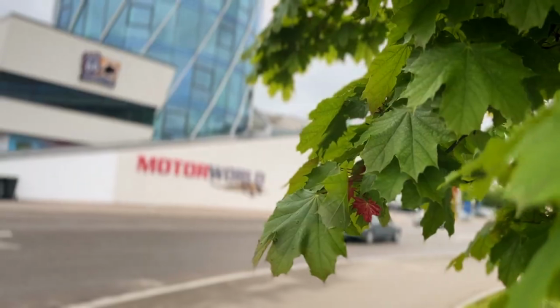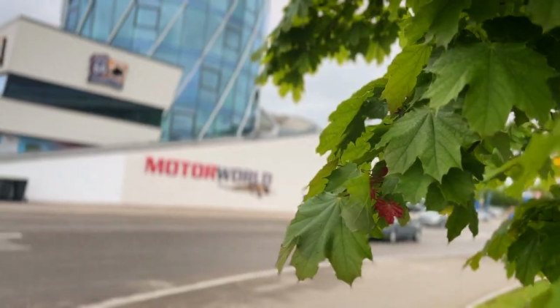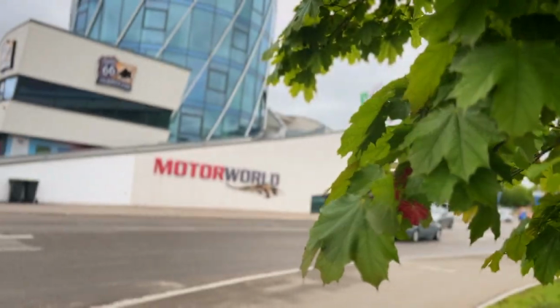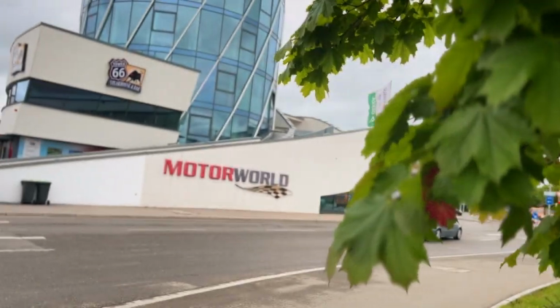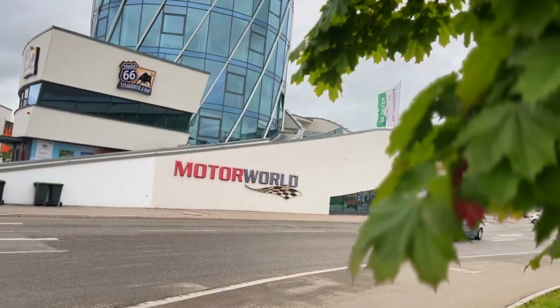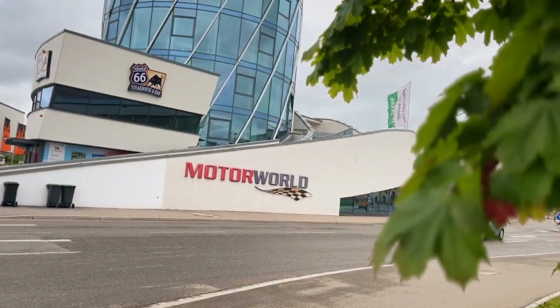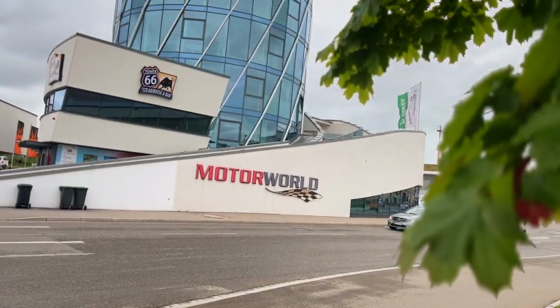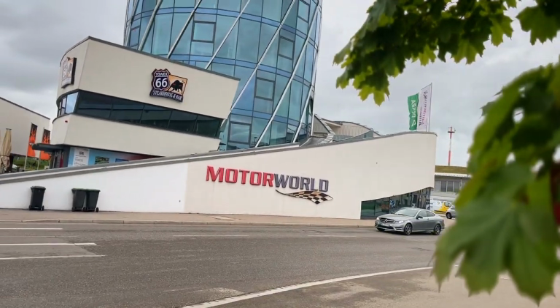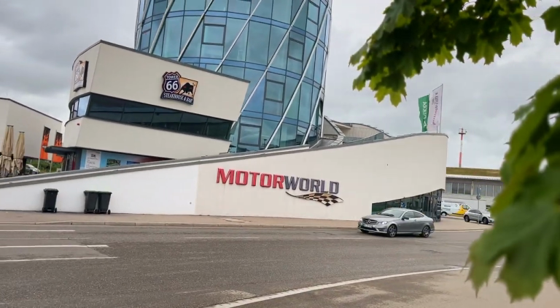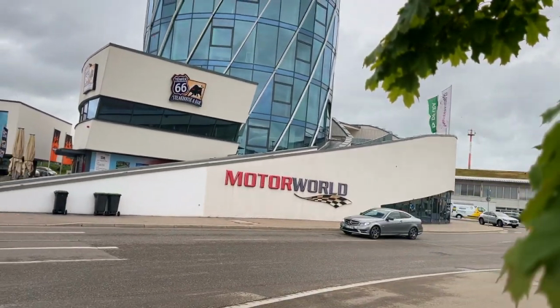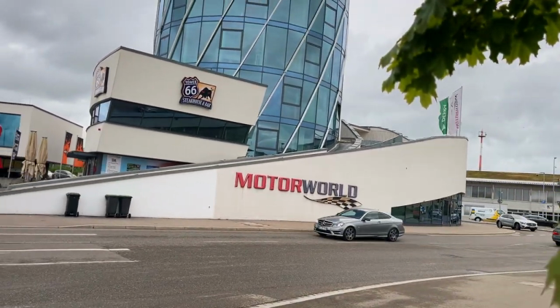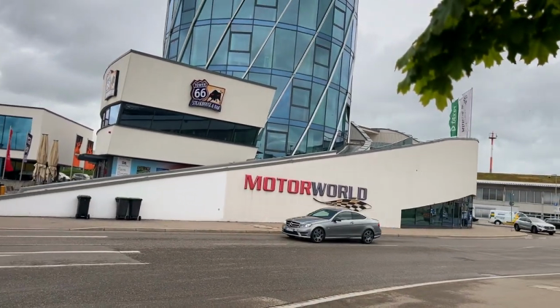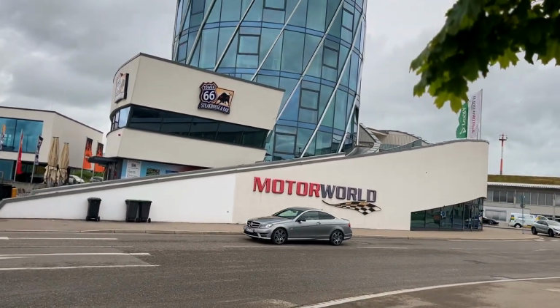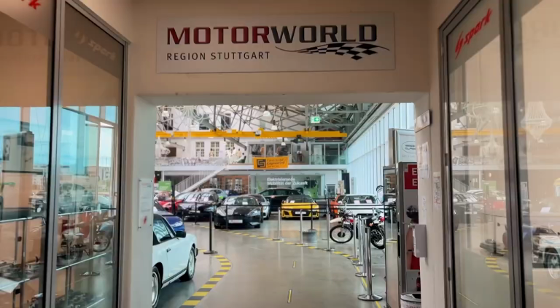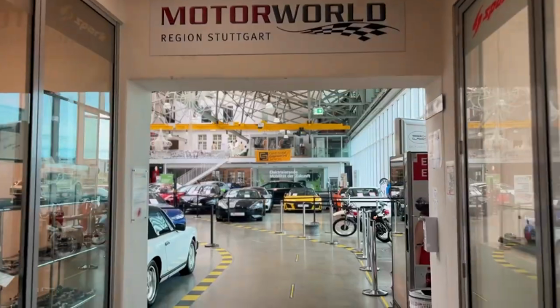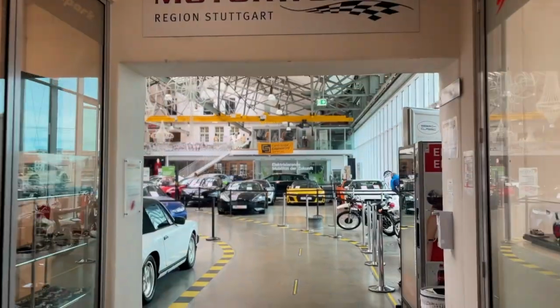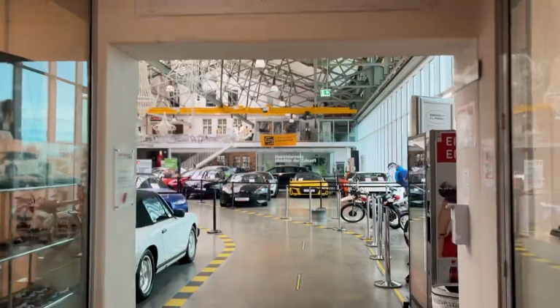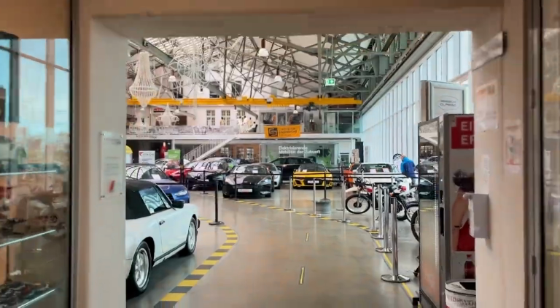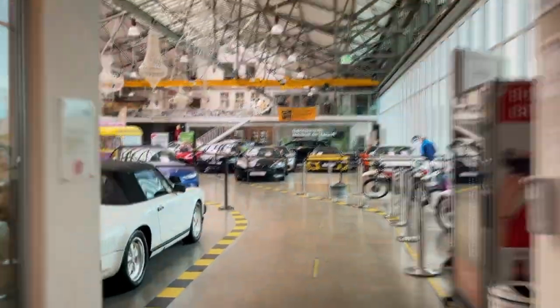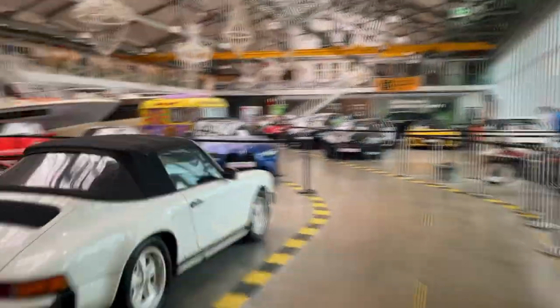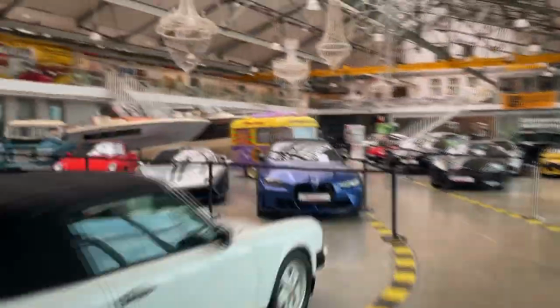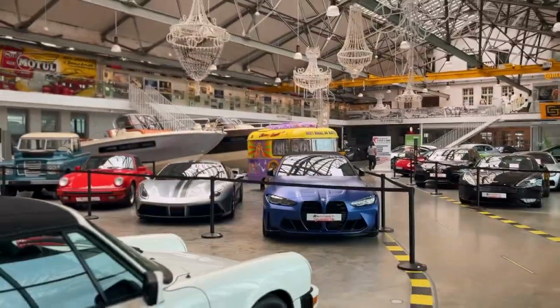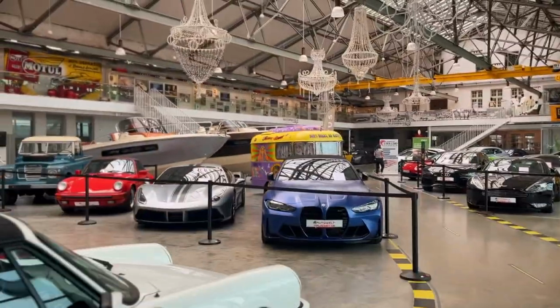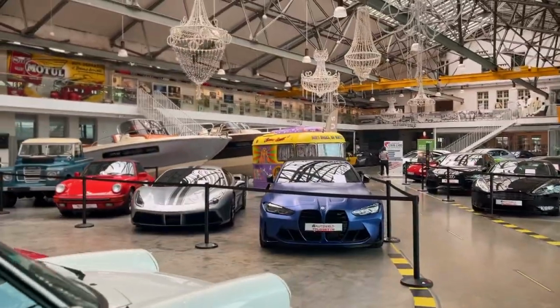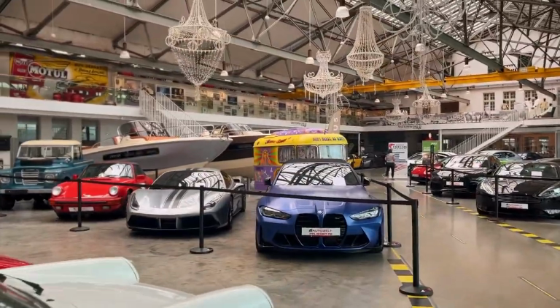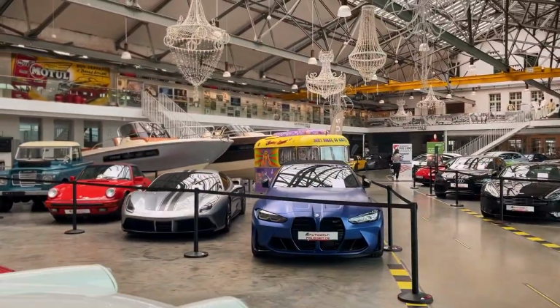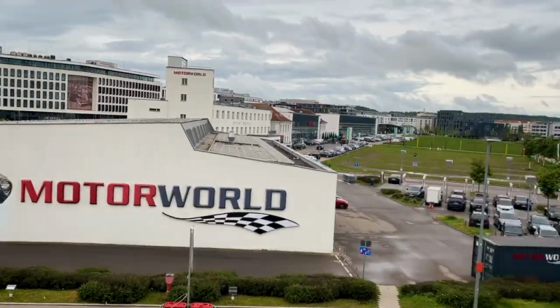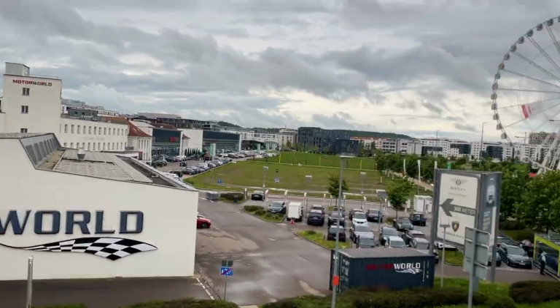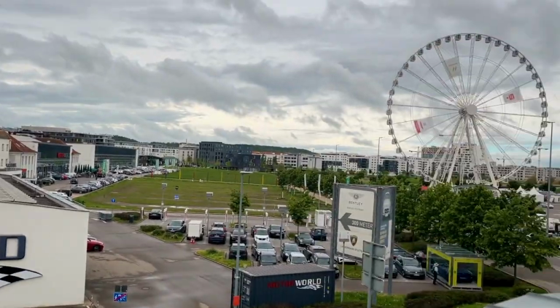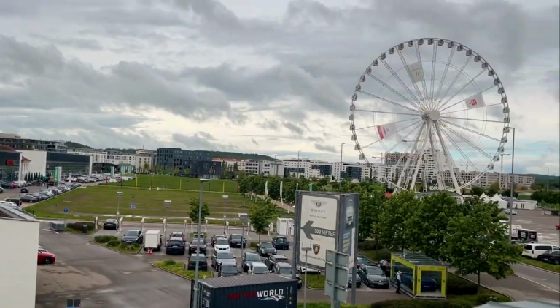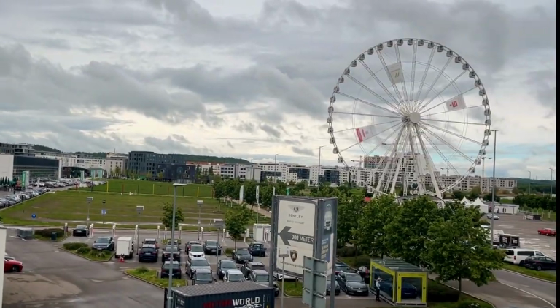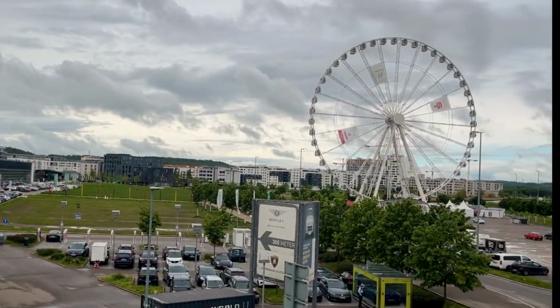Then you've got to make a stop over to Motor World to check out some cool cars, boats, motorcycles, and a Ferris wheel.